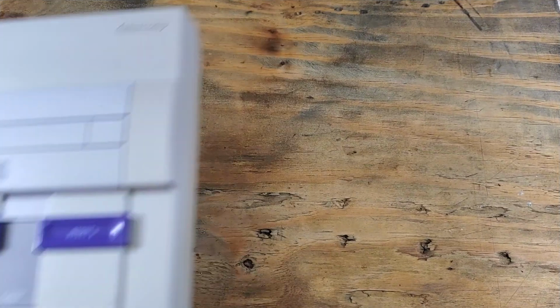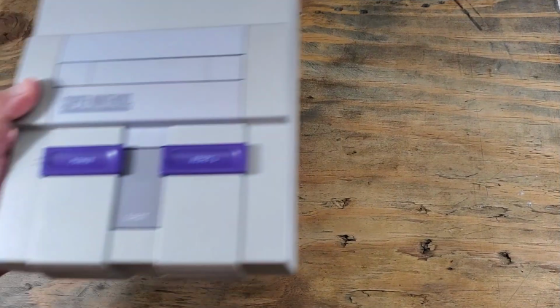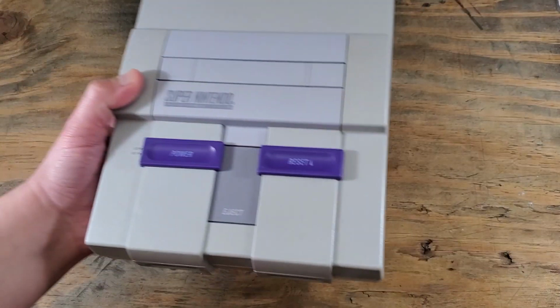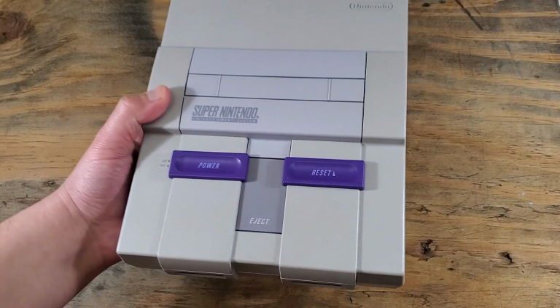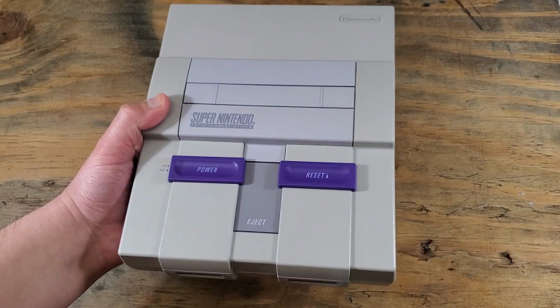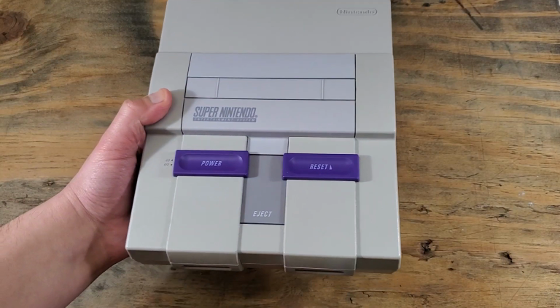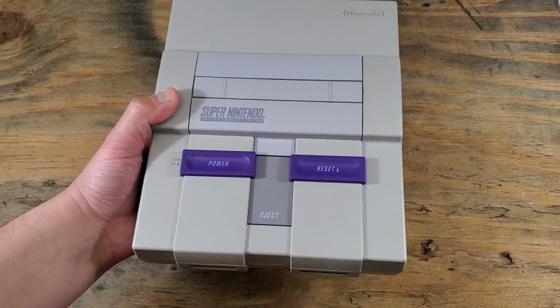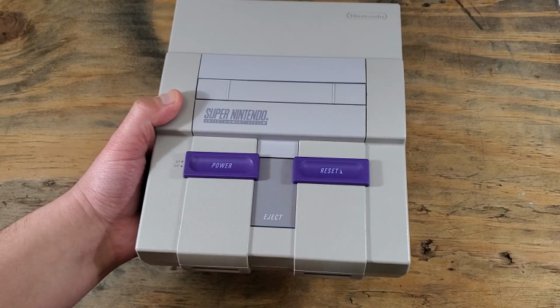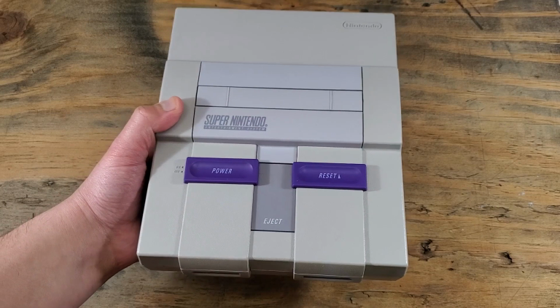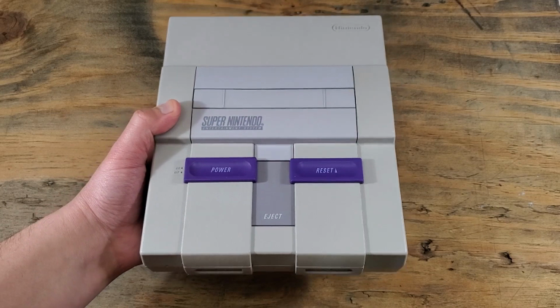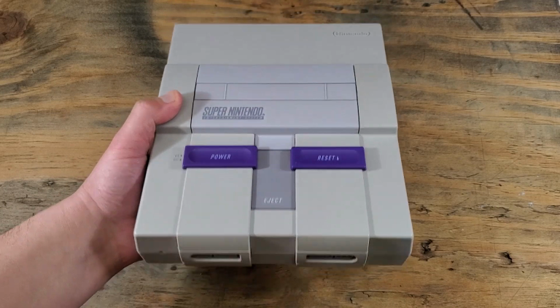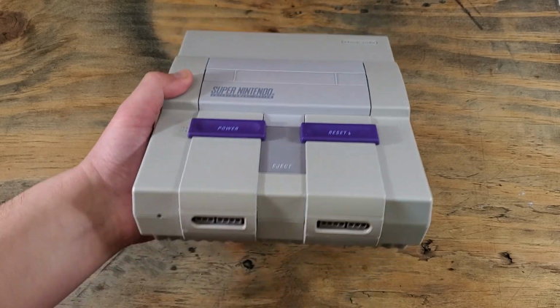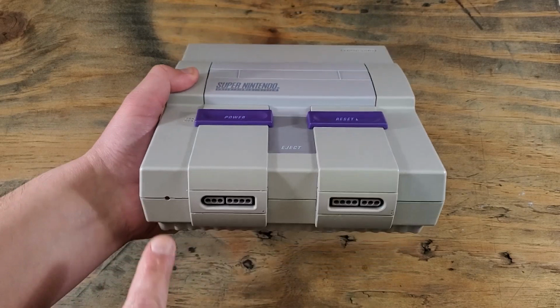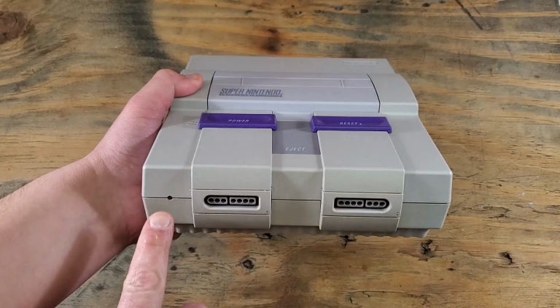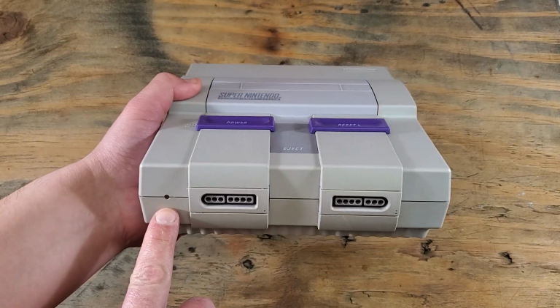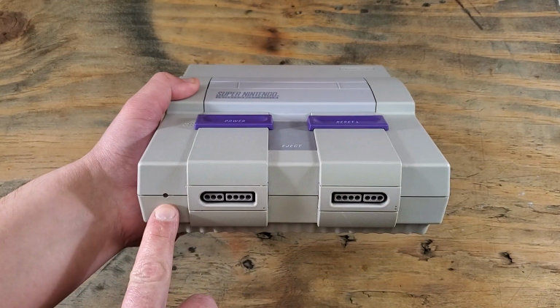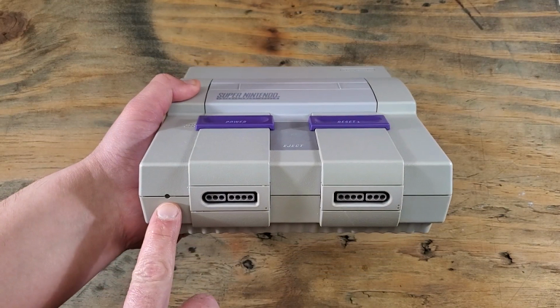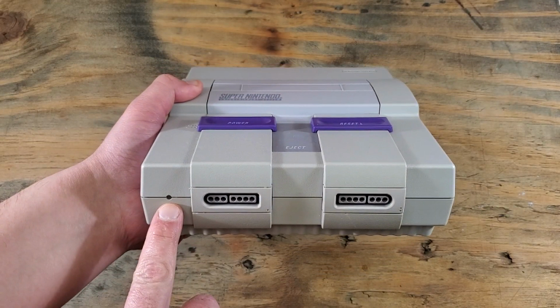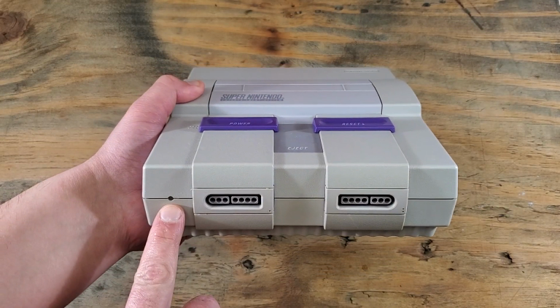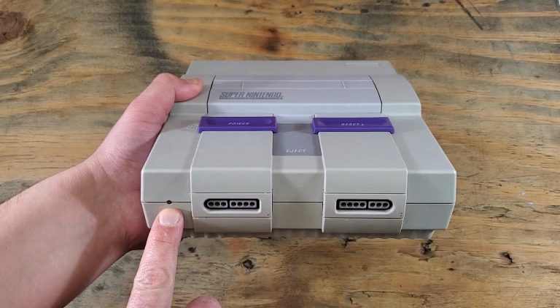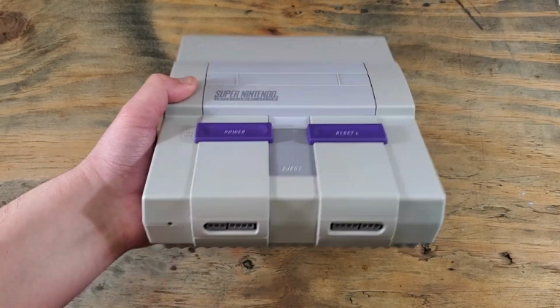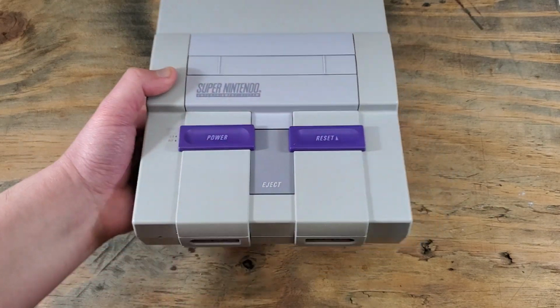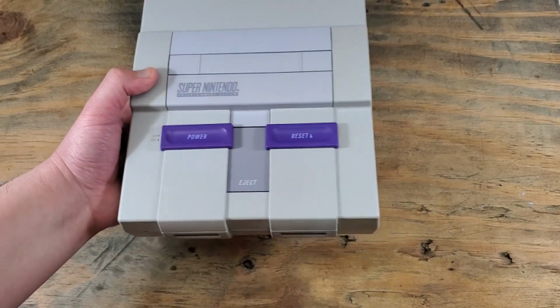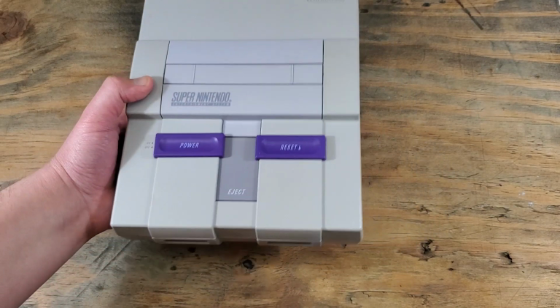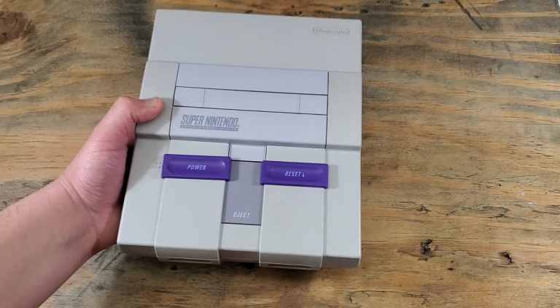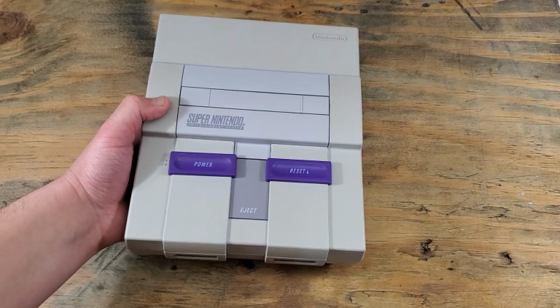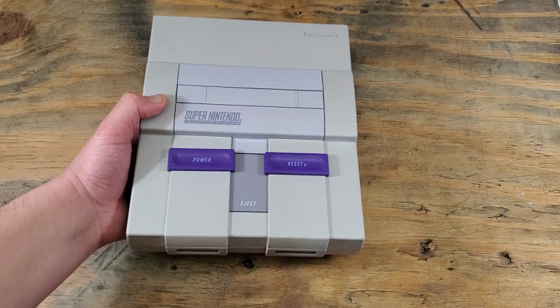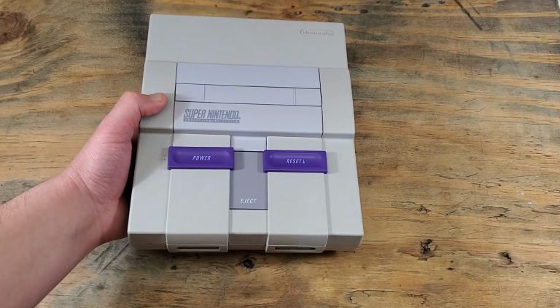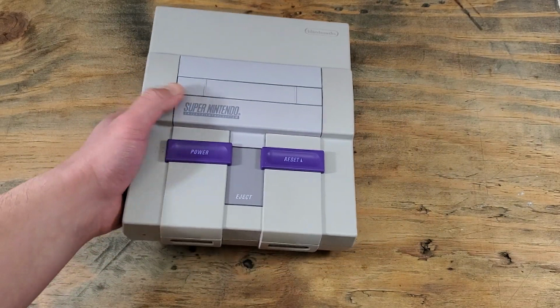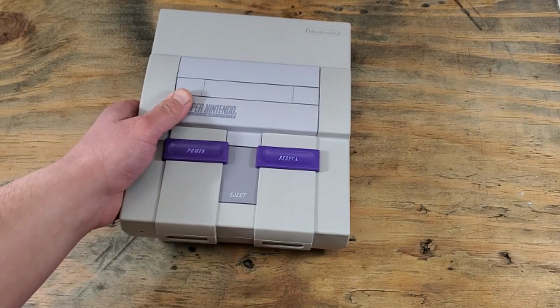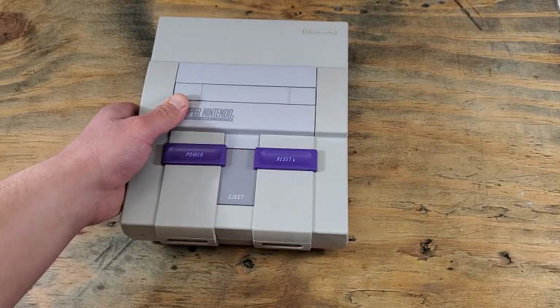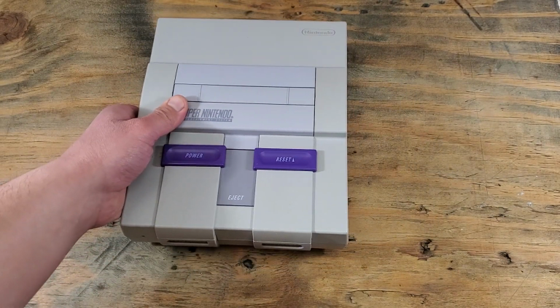This is the SNES we'll be working with, and that's the LED I'm talking about. So let's open it up and get to the good stuff.